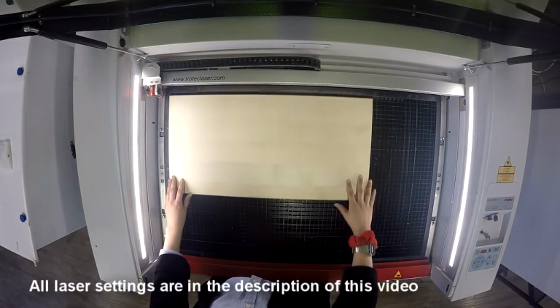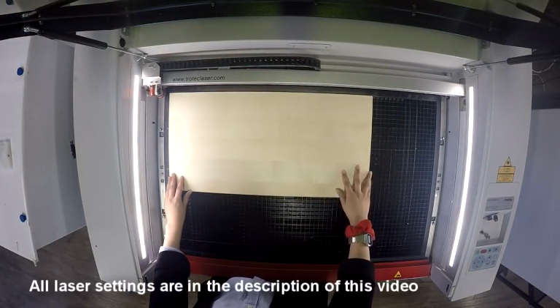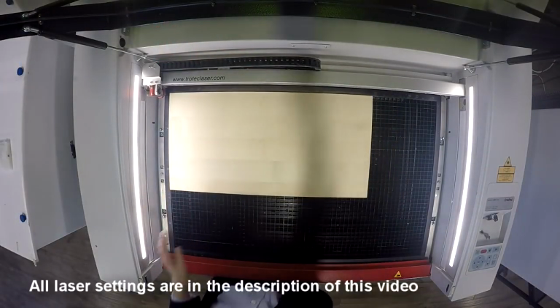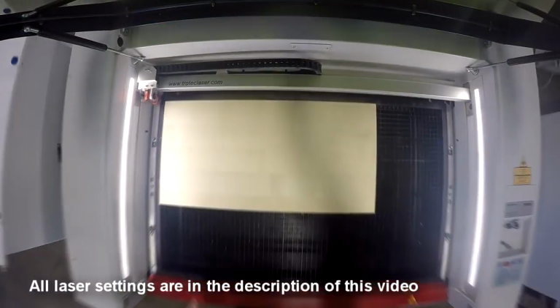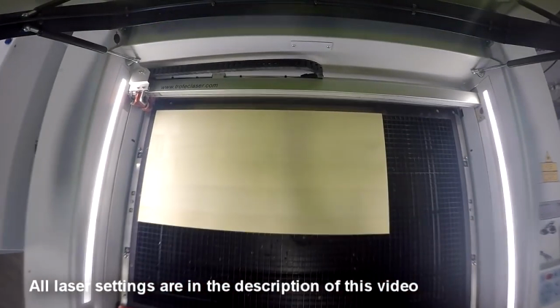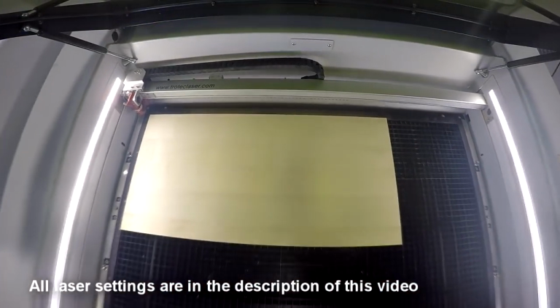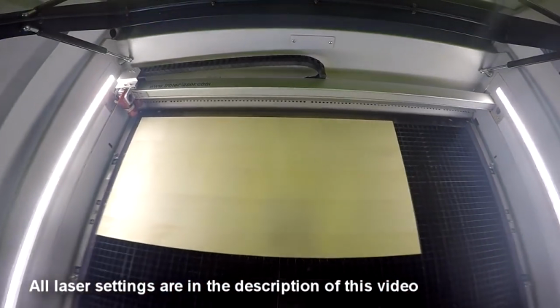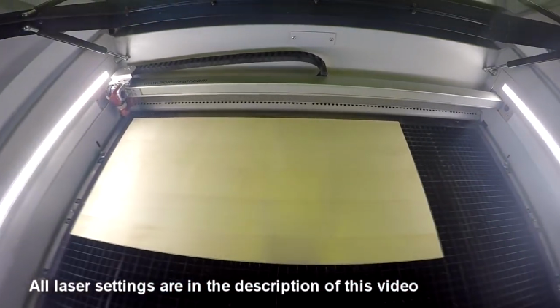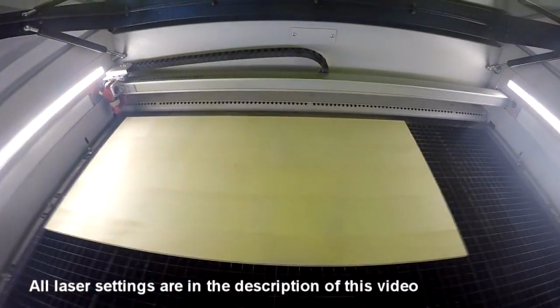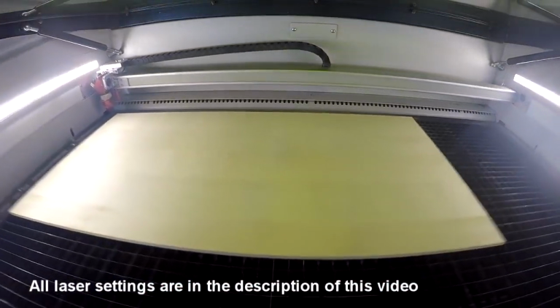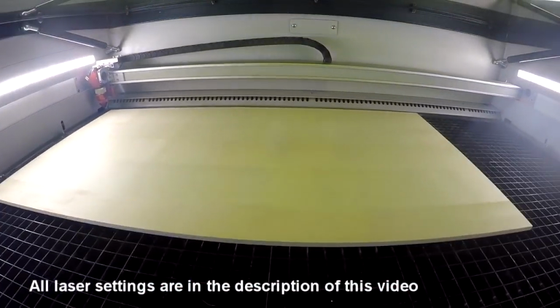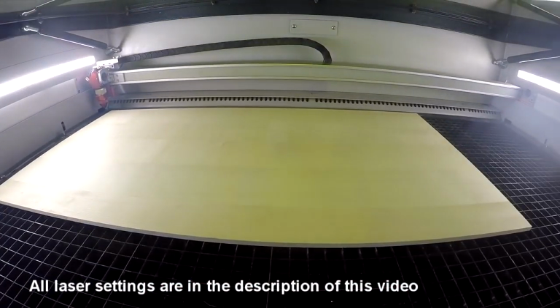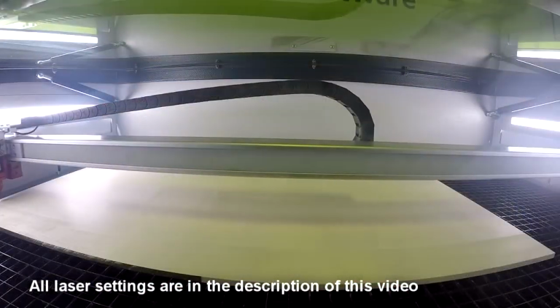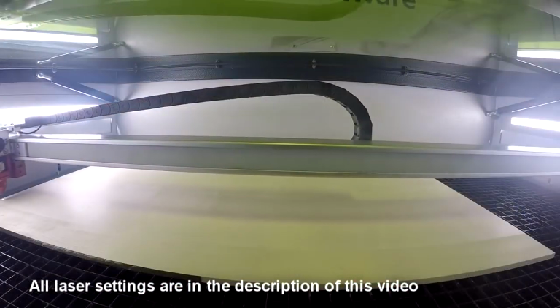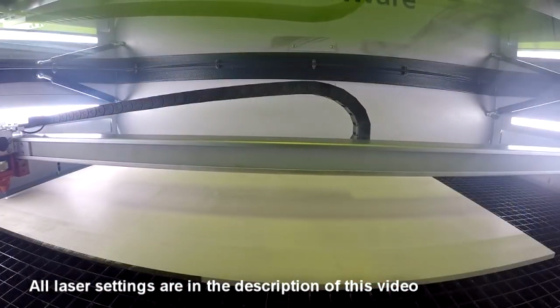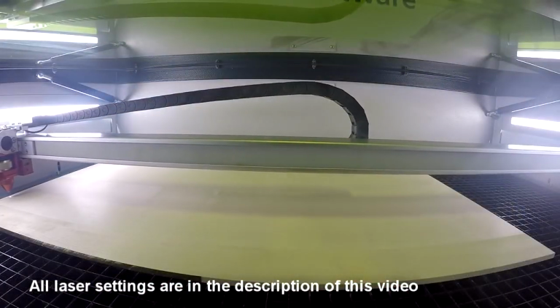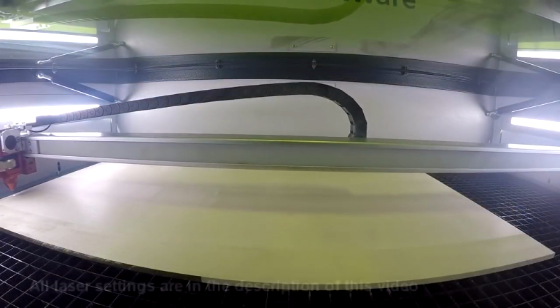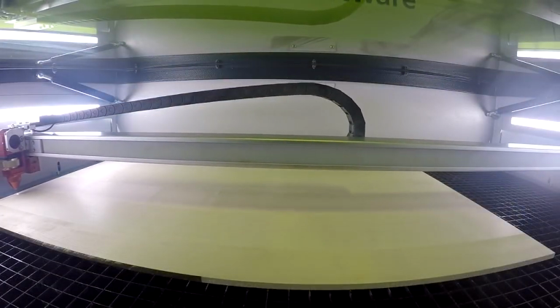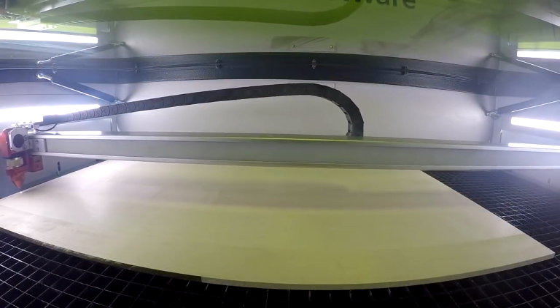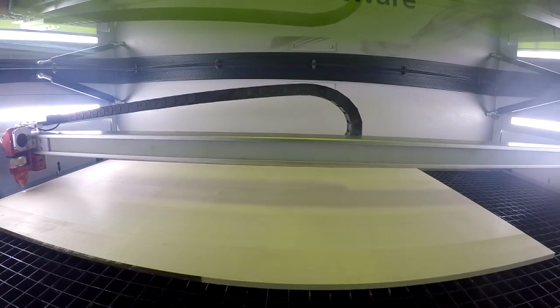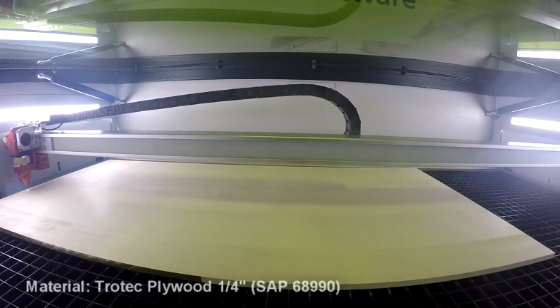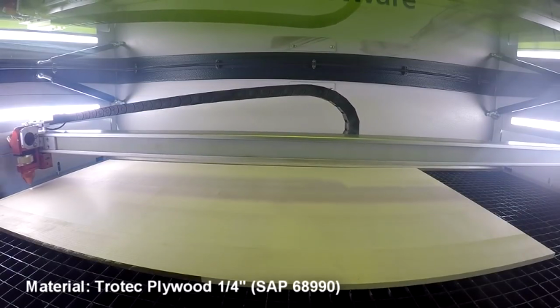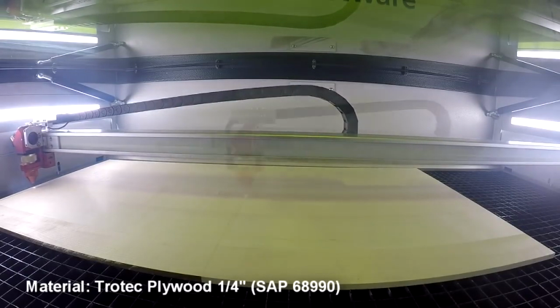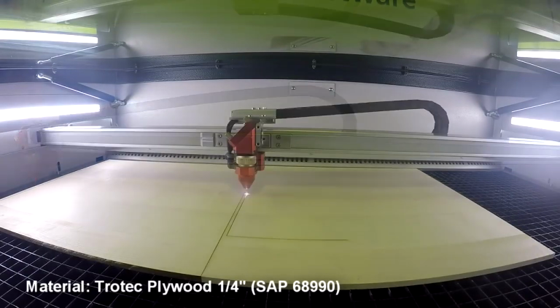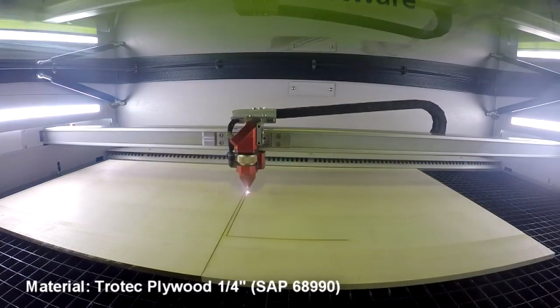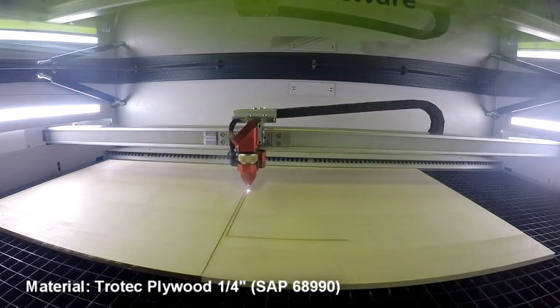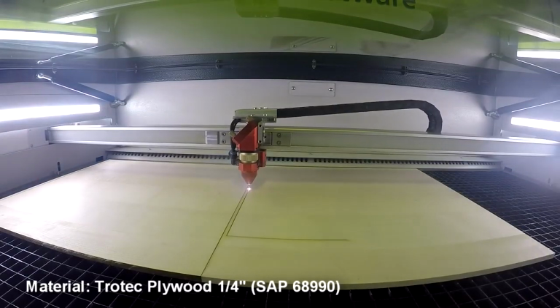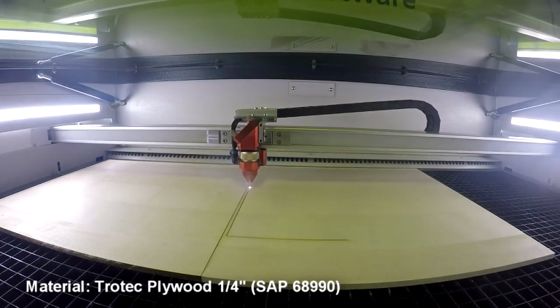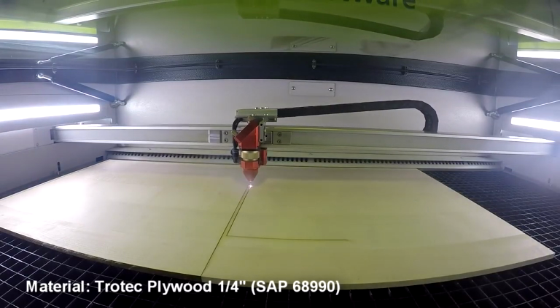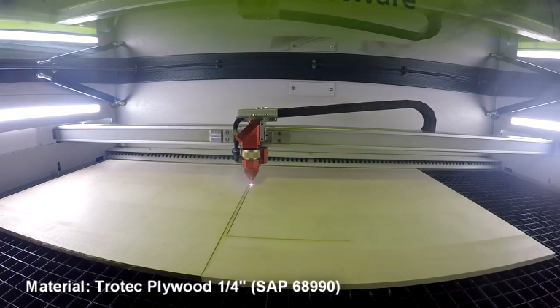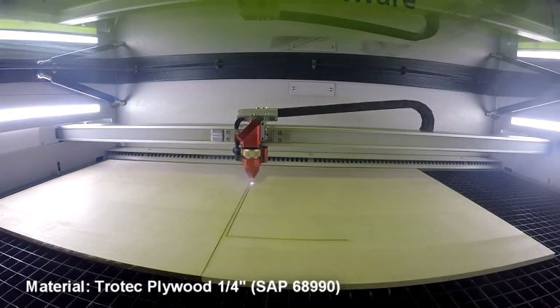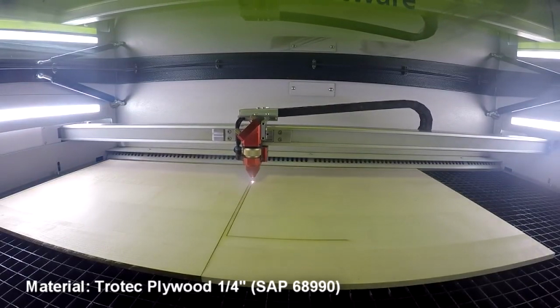First, we started off by cutting our base out of our quarter-inch plywood, along with kiss-cutting the outlines of the building.